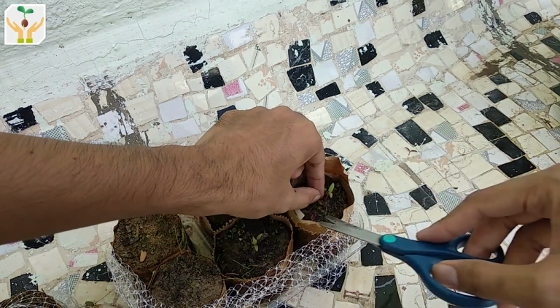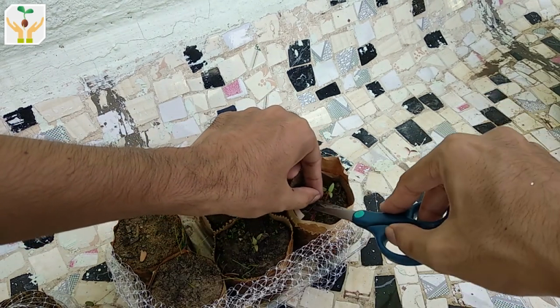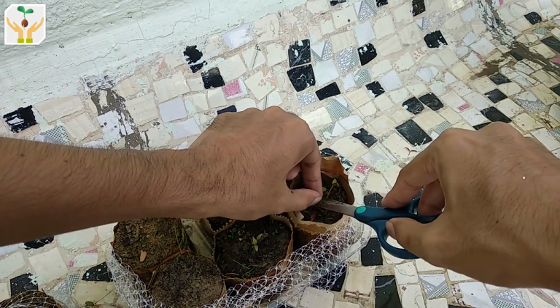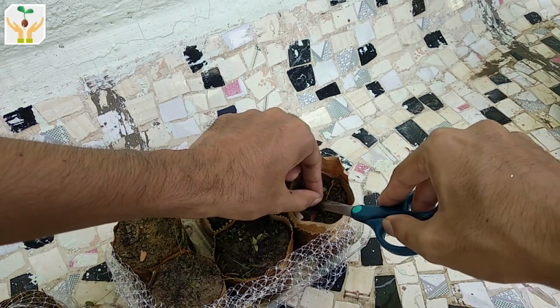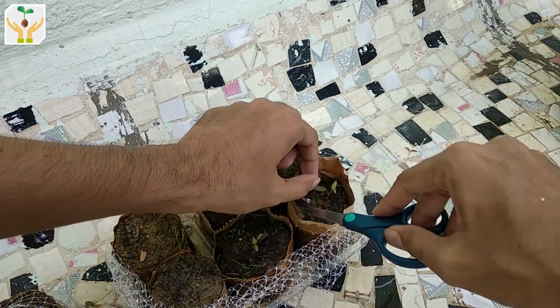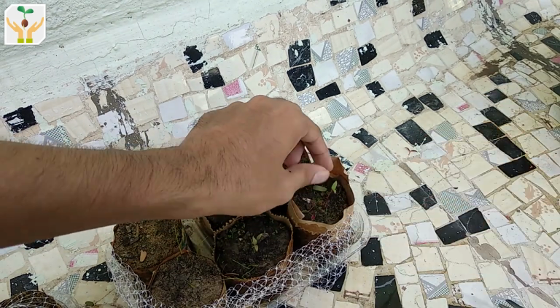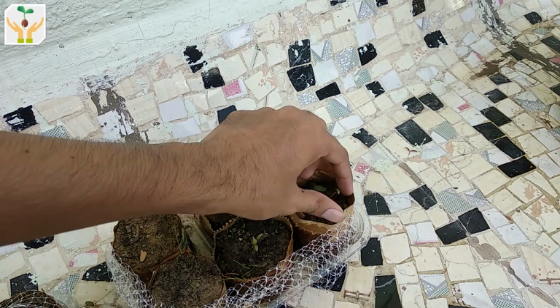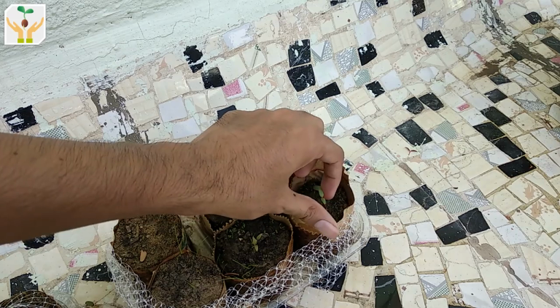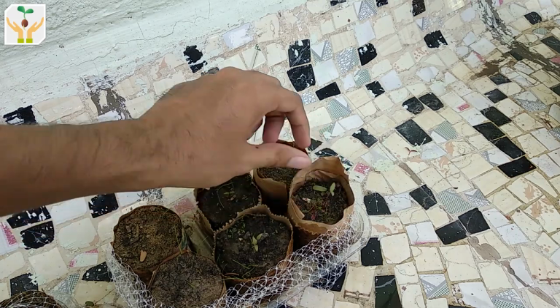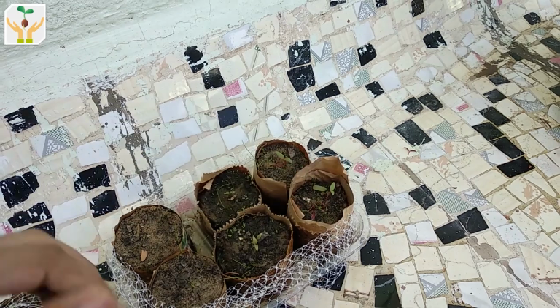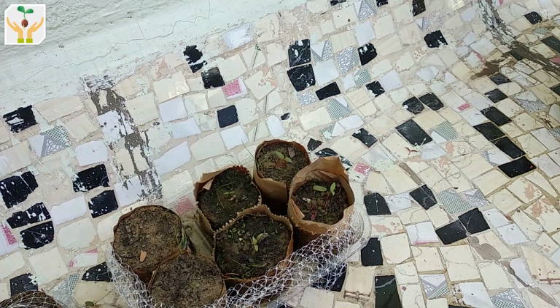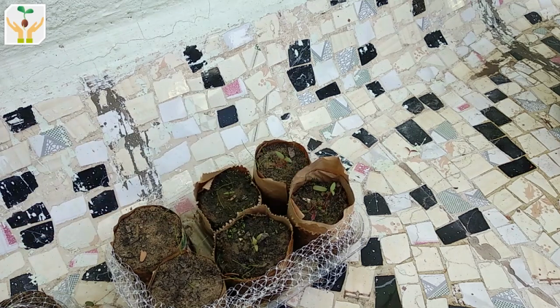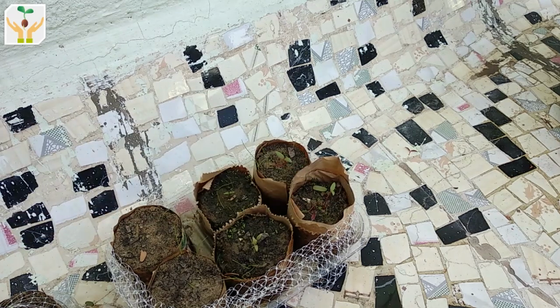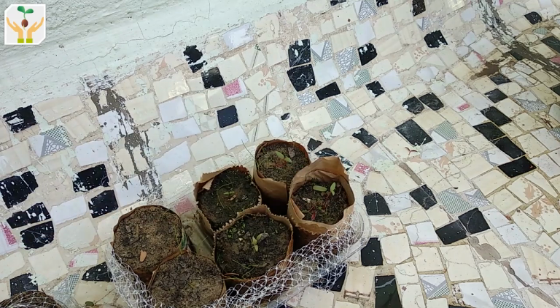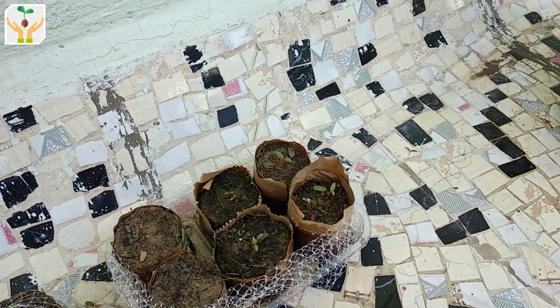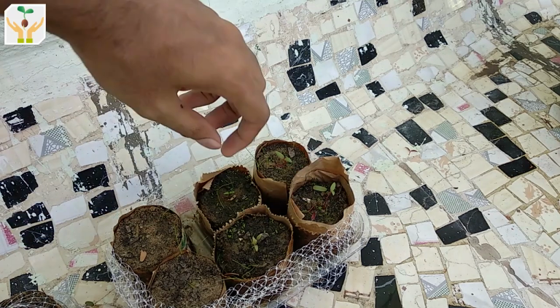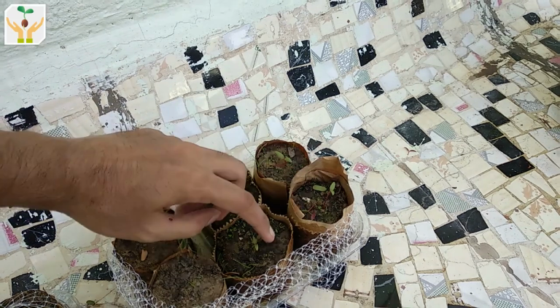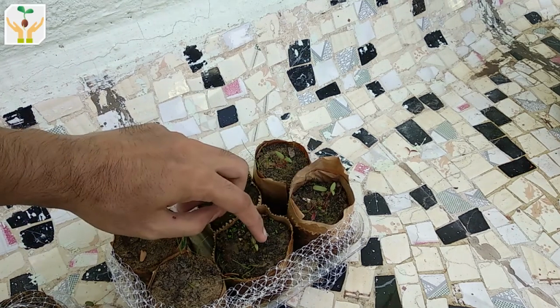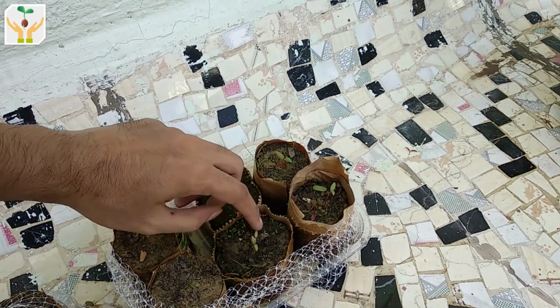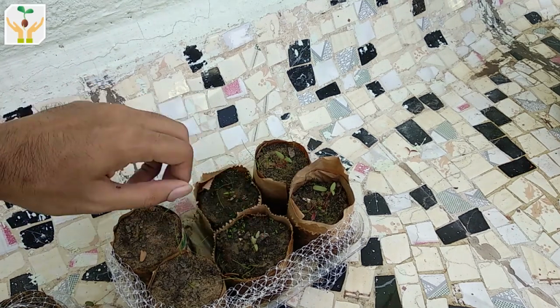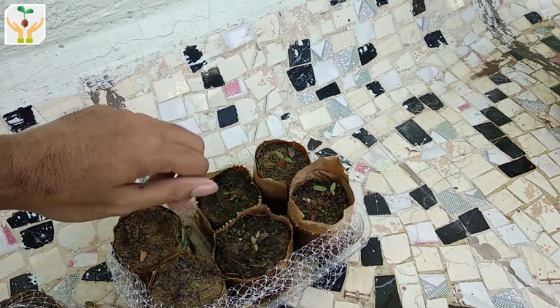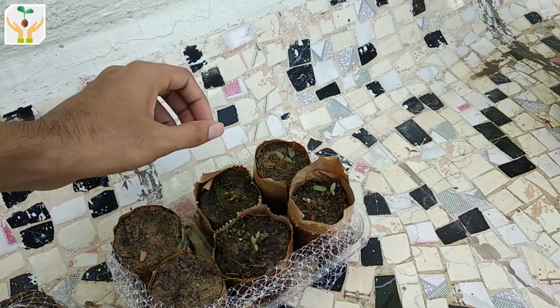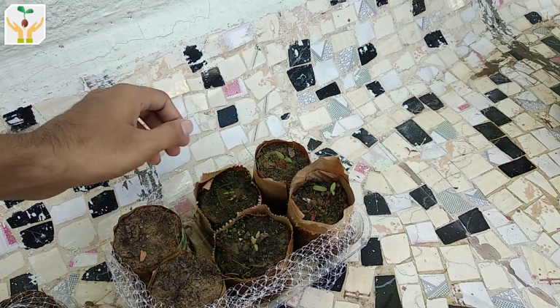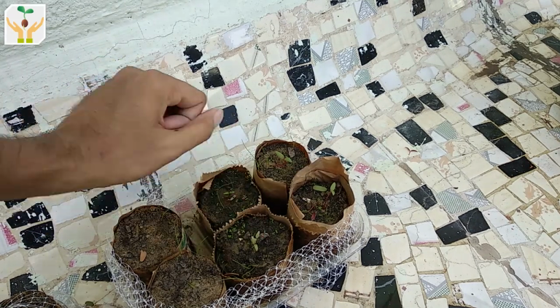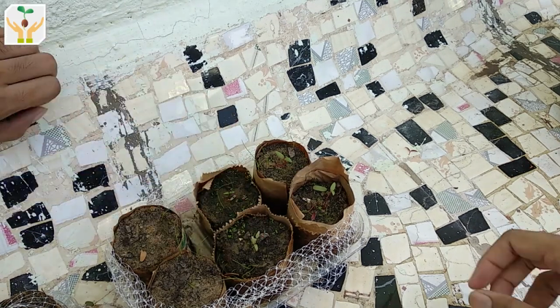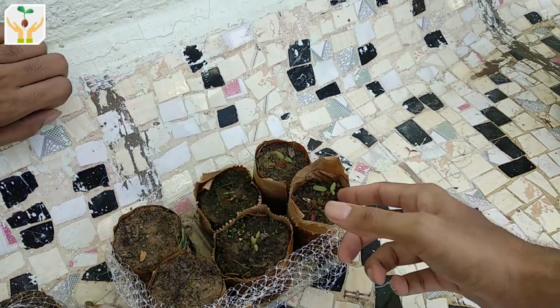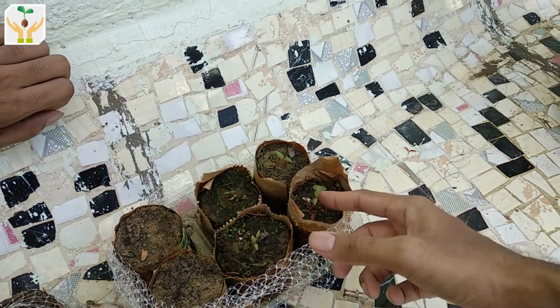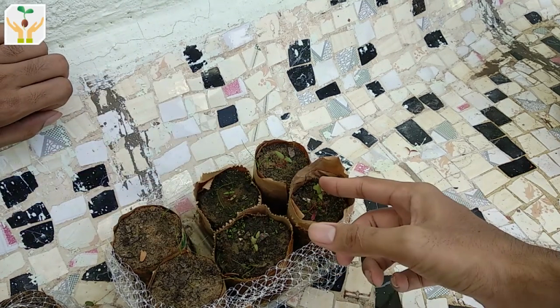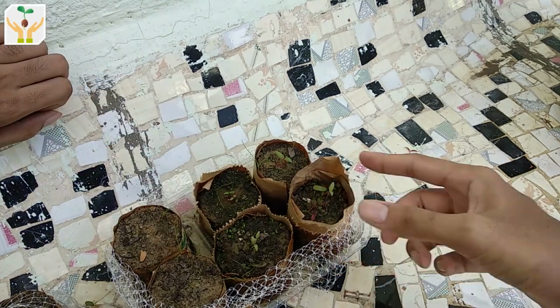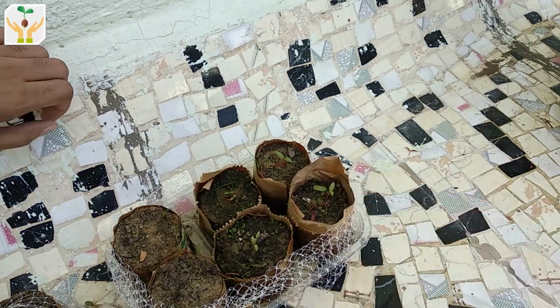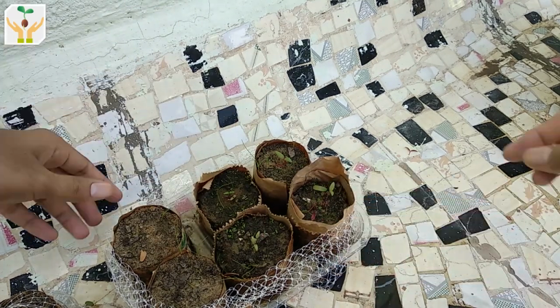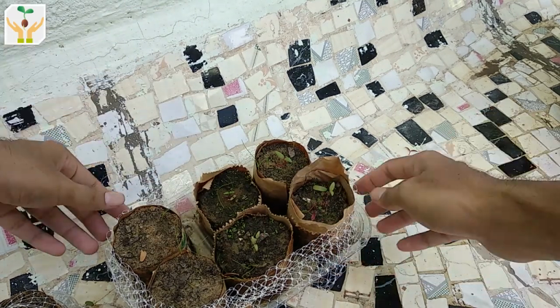Gently cut the seedlings. Okay, now we have cut all the seedlings.